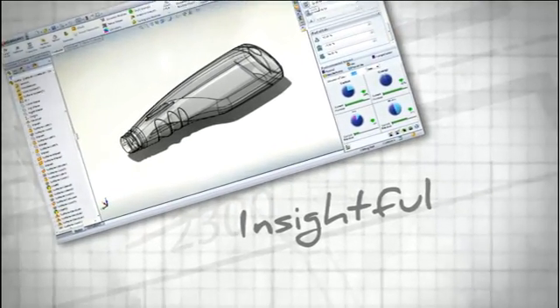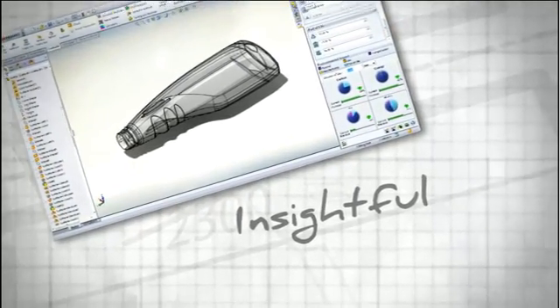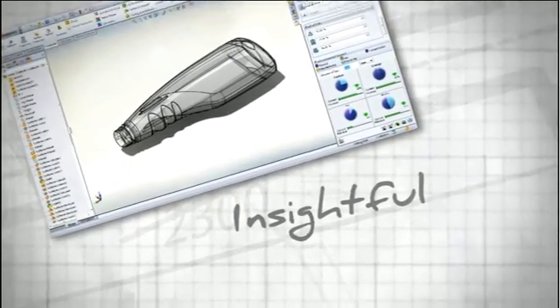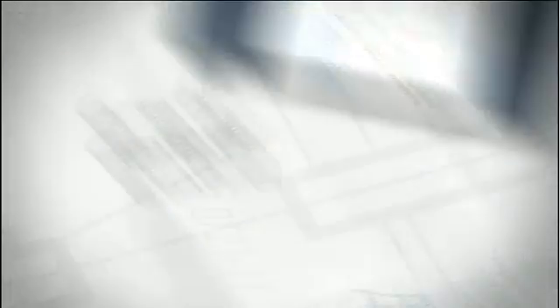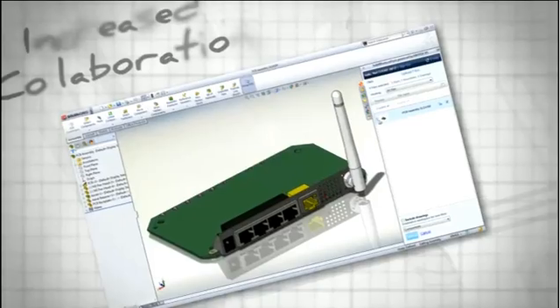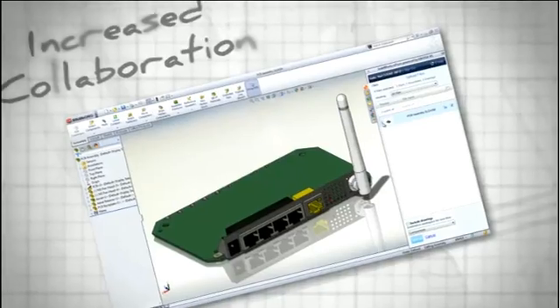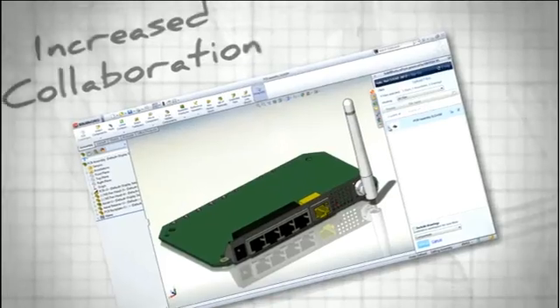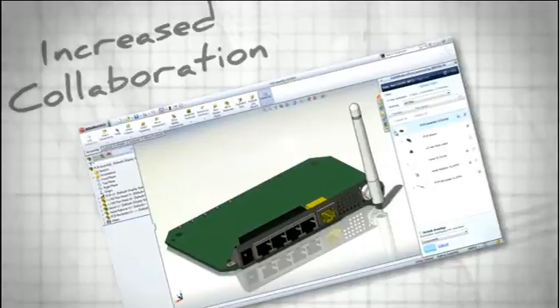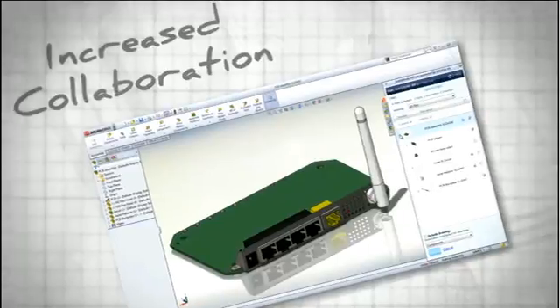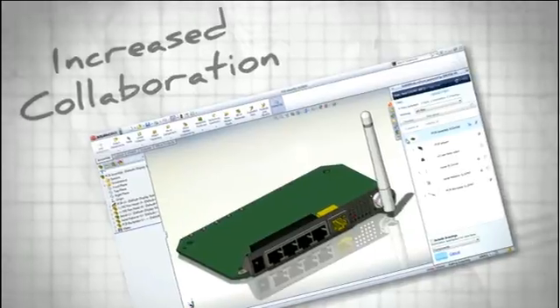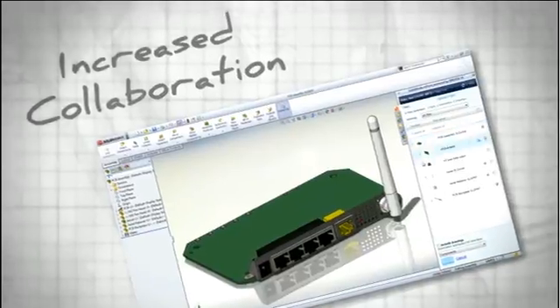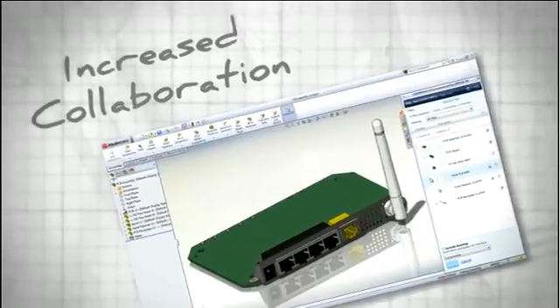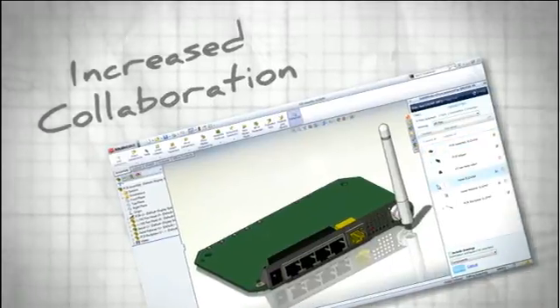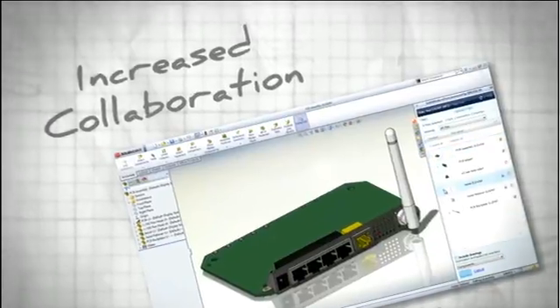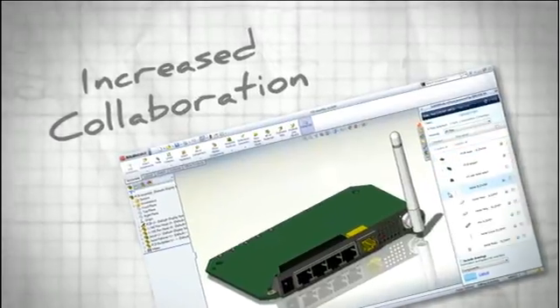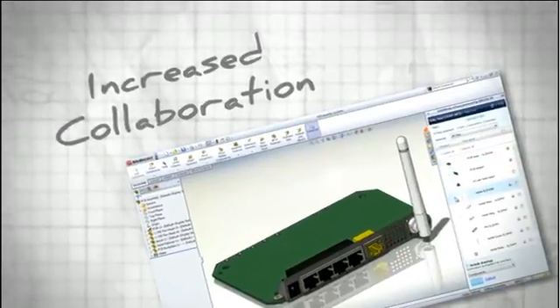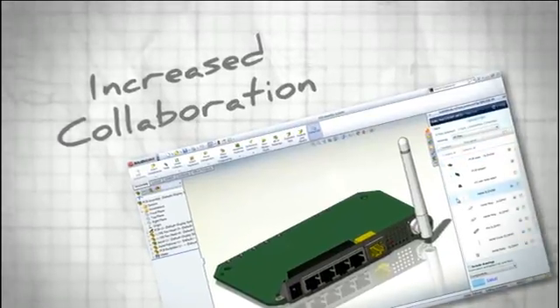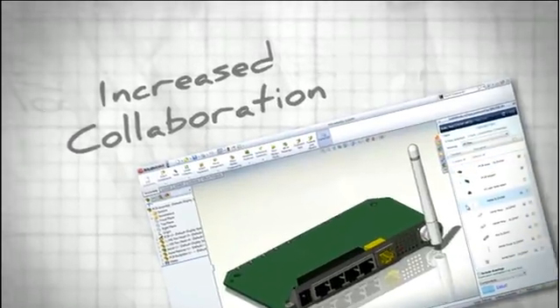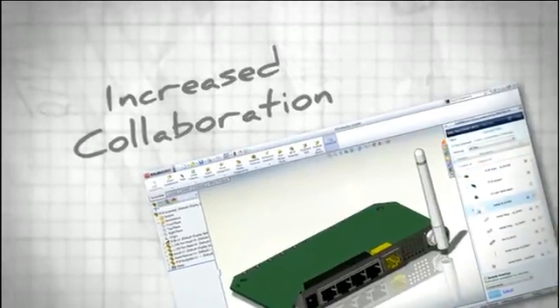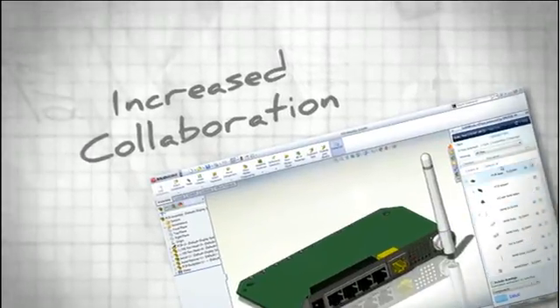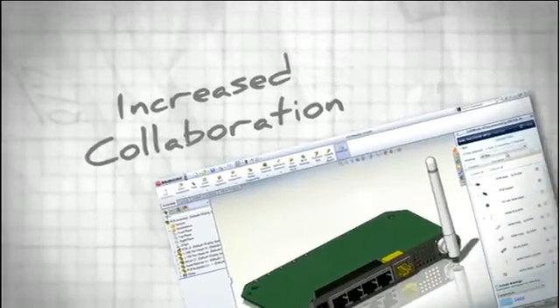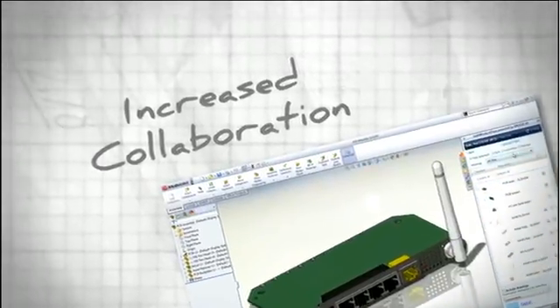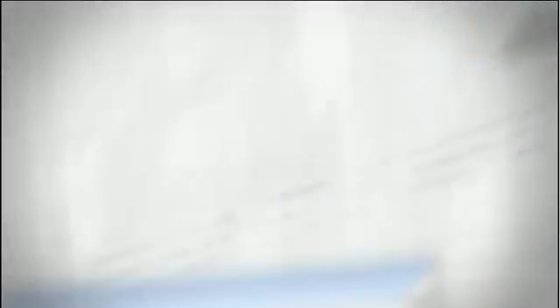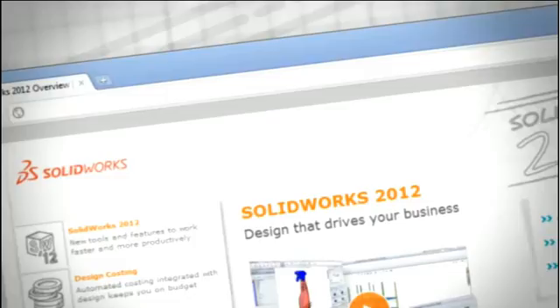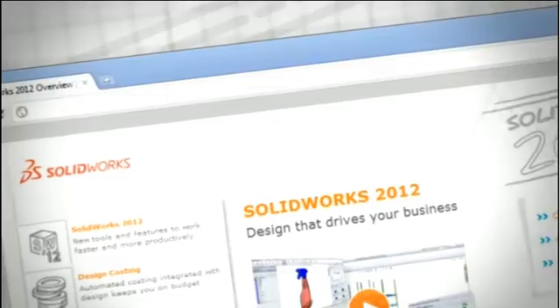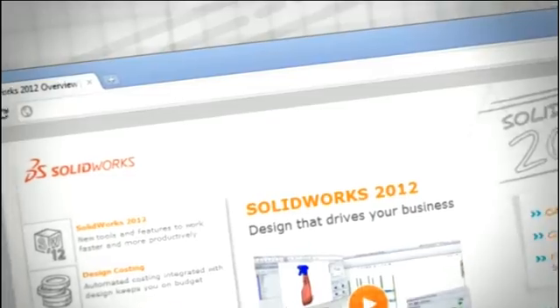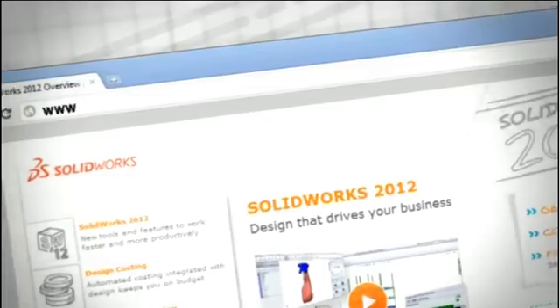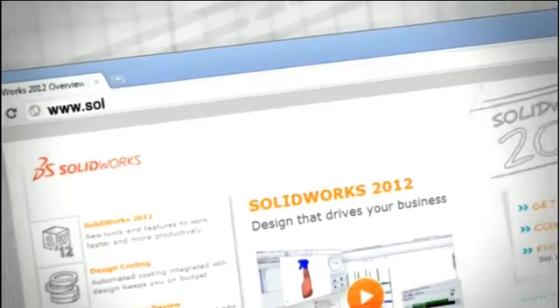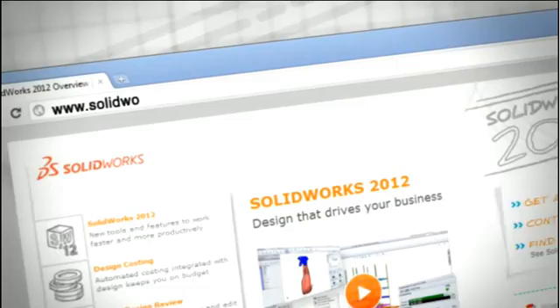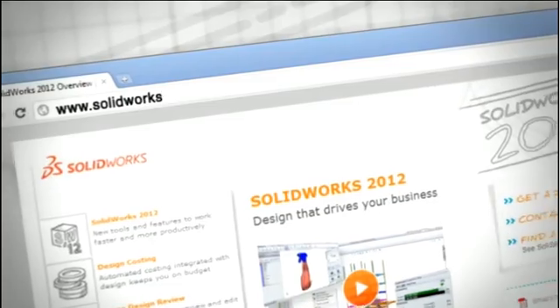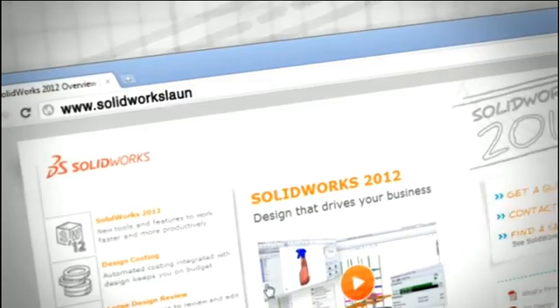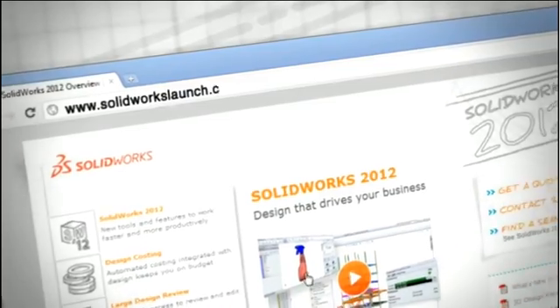With extensive support for project collaboration and team connectivity, staying on top of your designs is easier than ever.